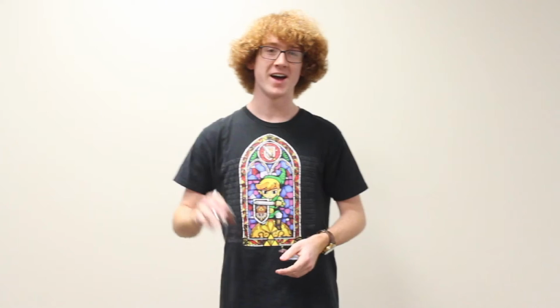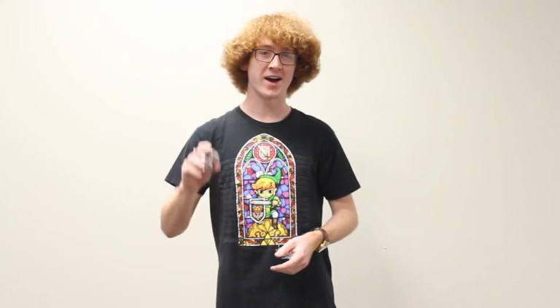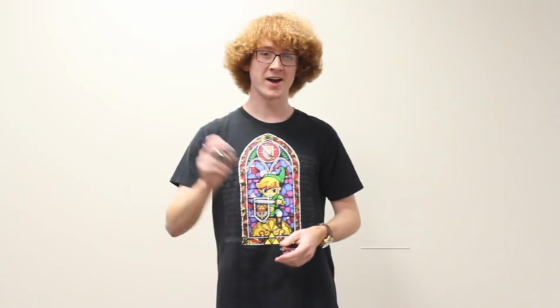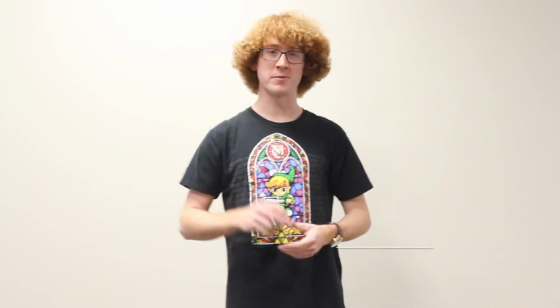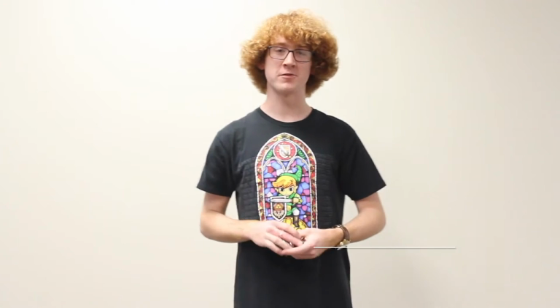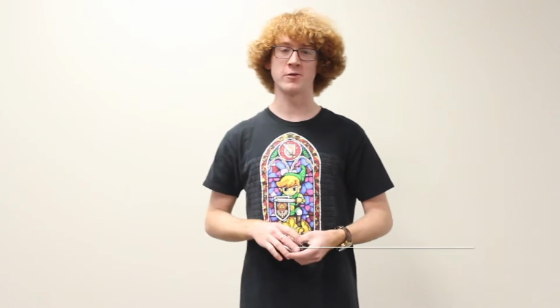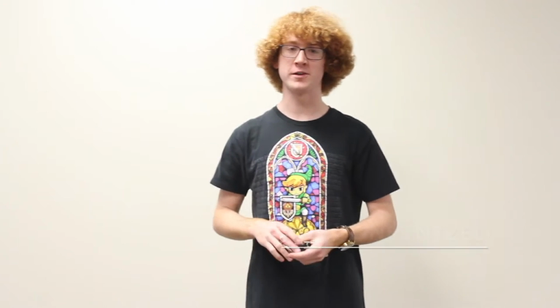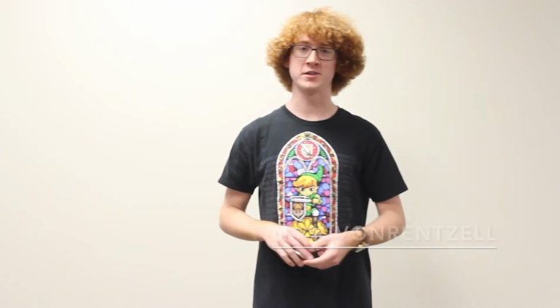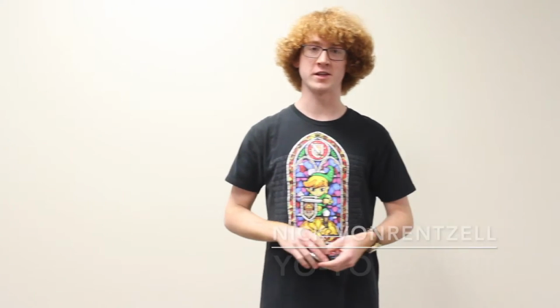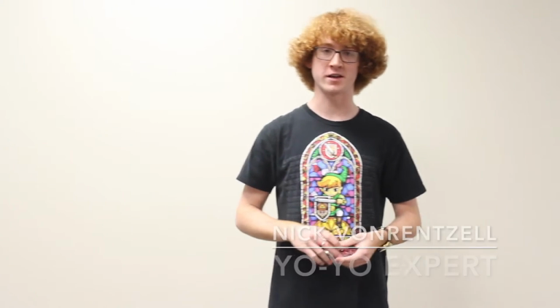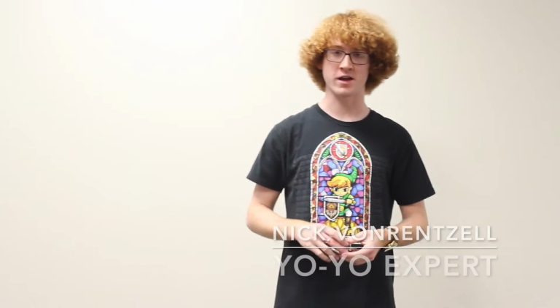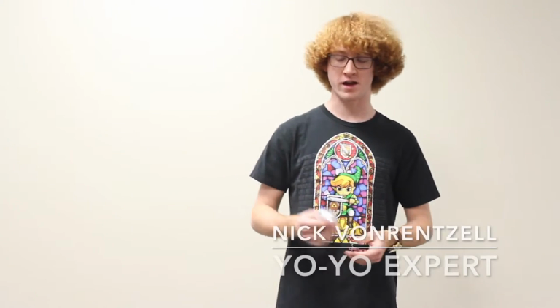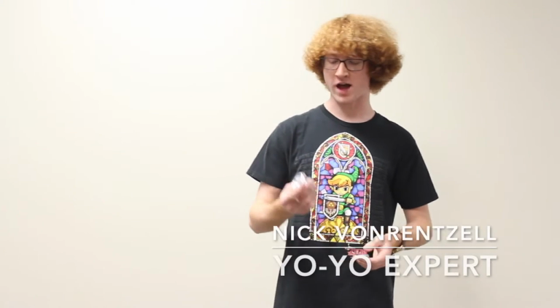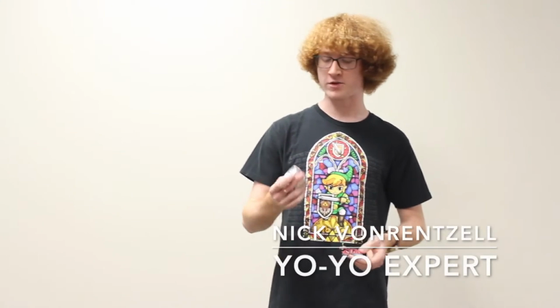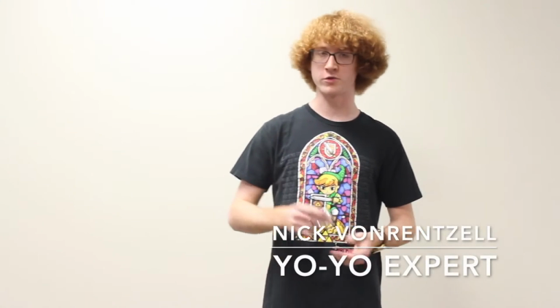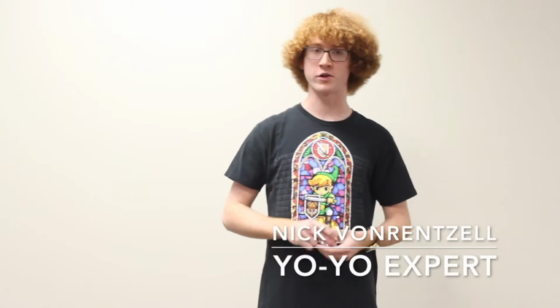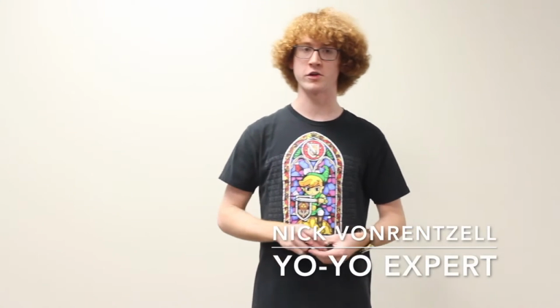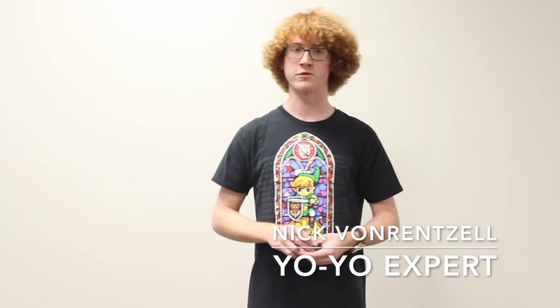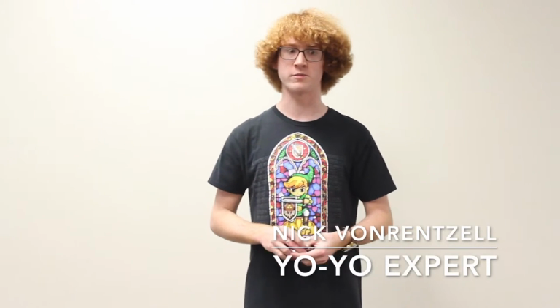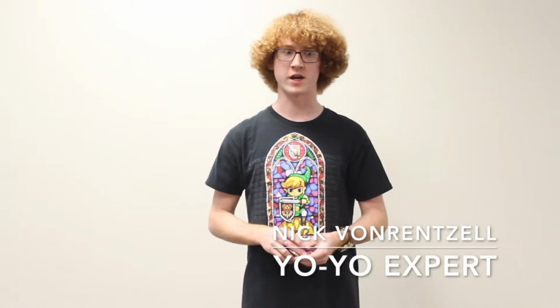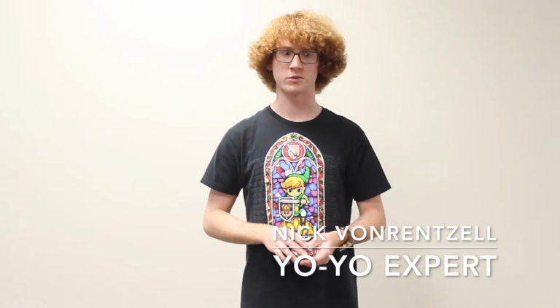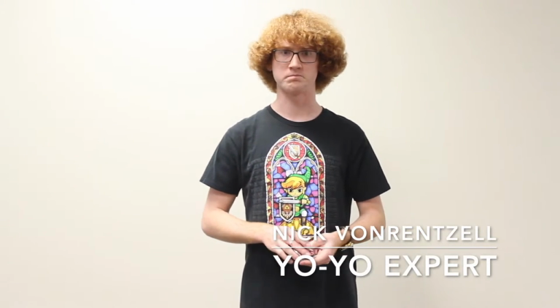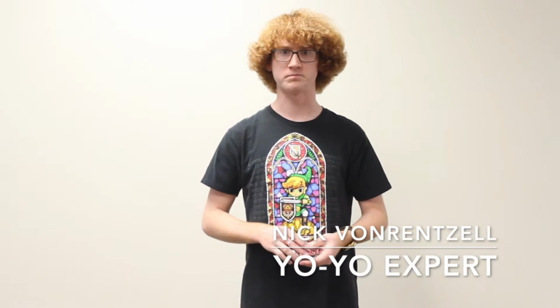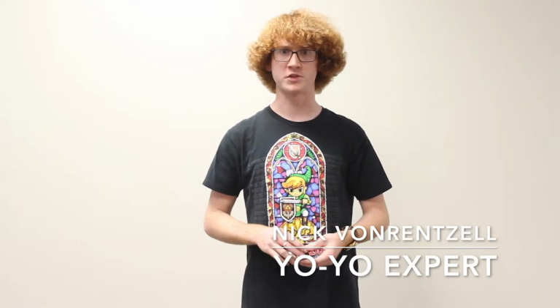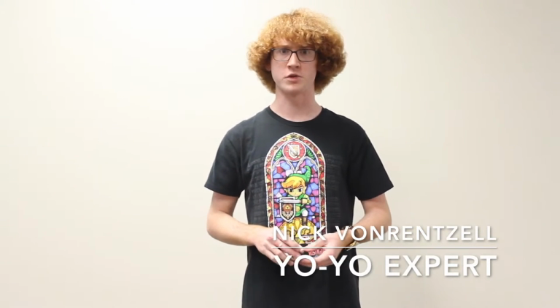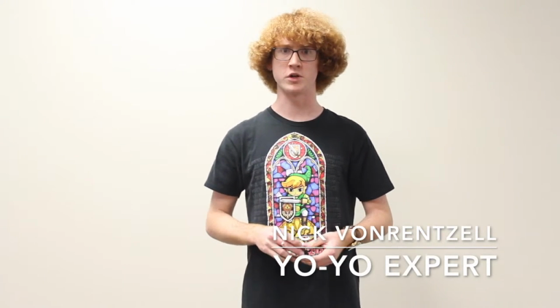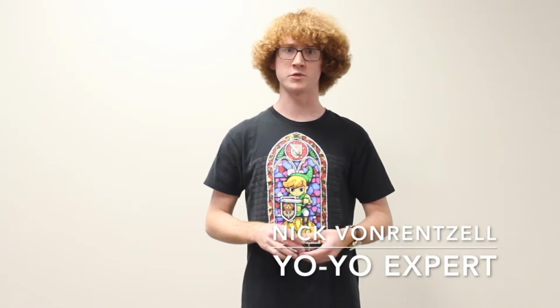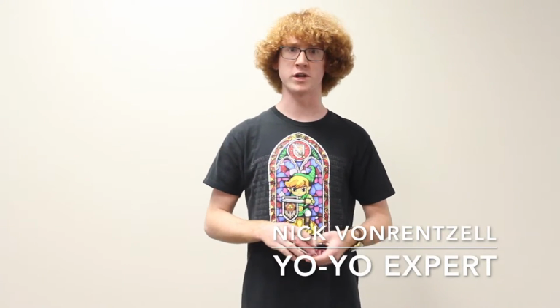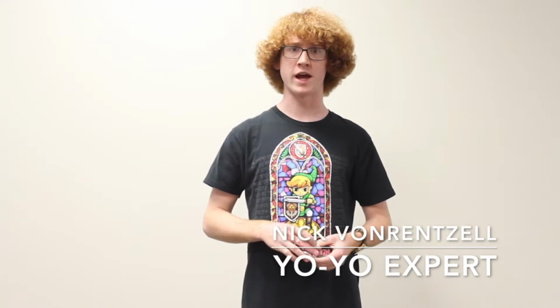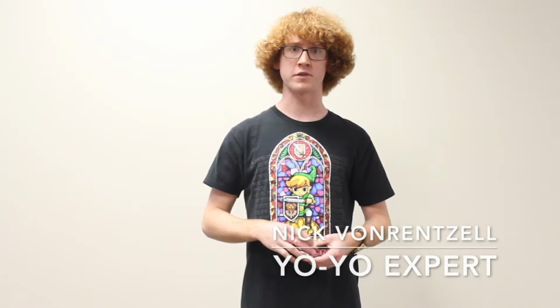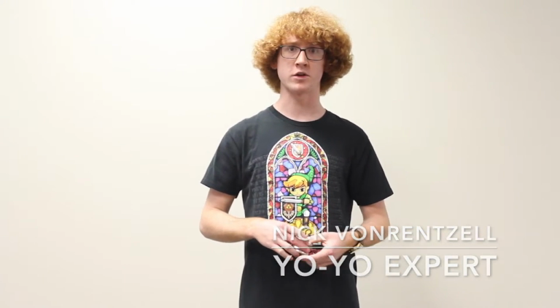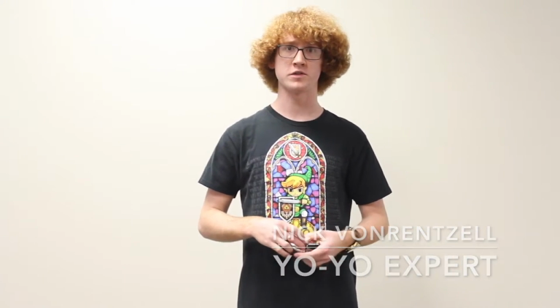Hi, I'm Nick Von Renssel, and I've been doing yo-yo for about one and a half to two years.